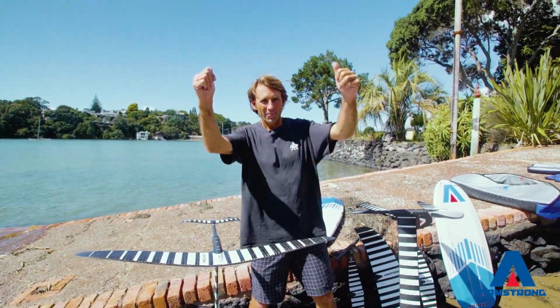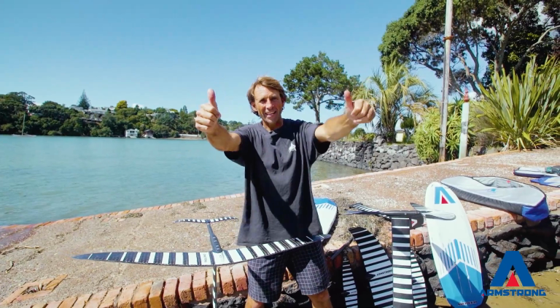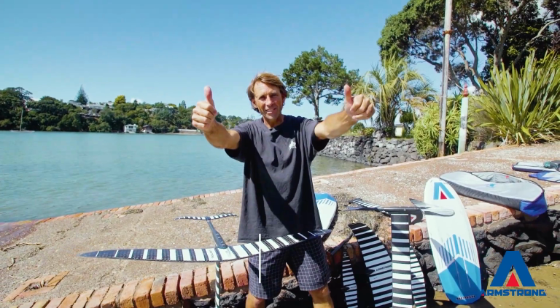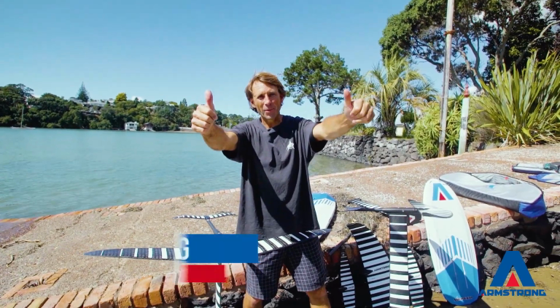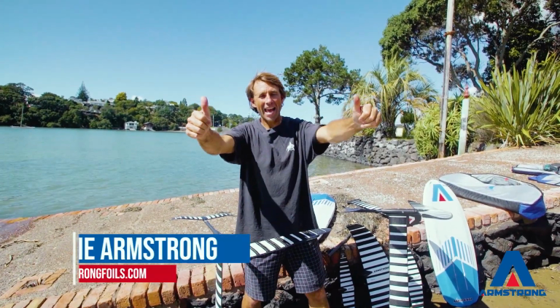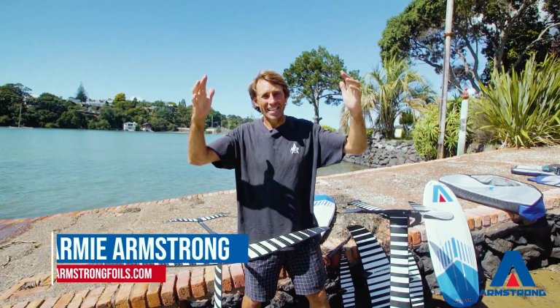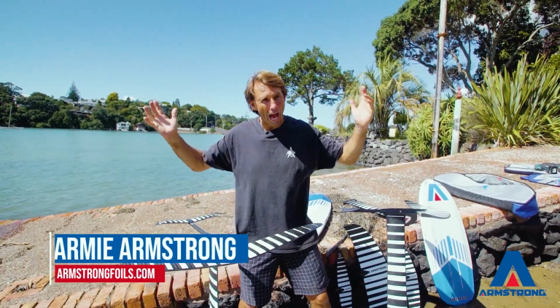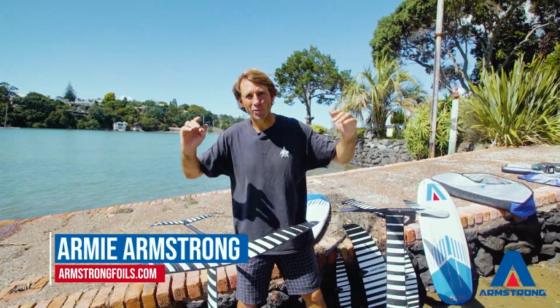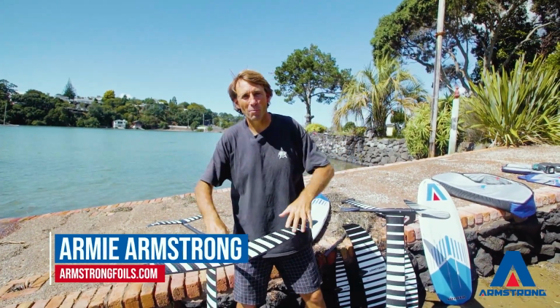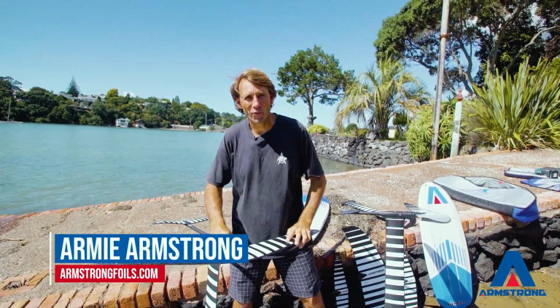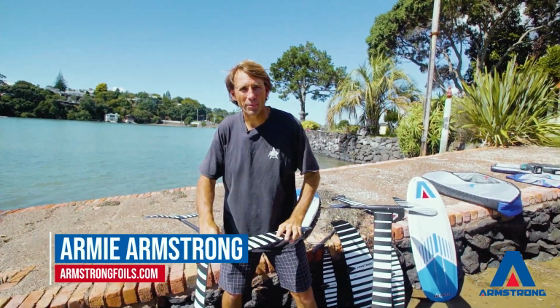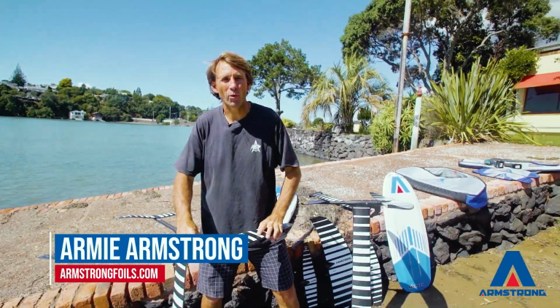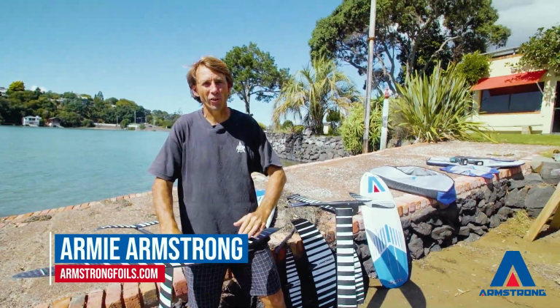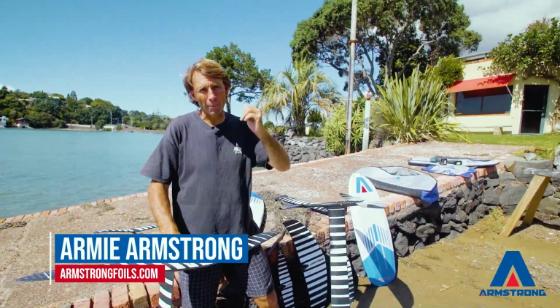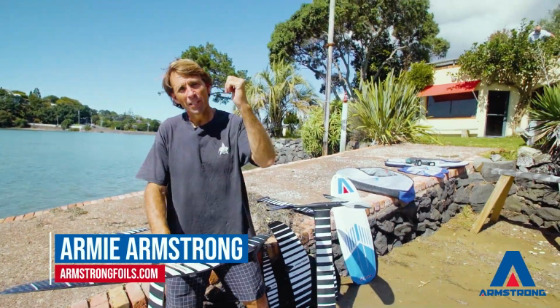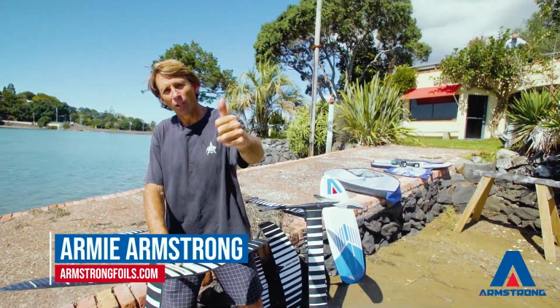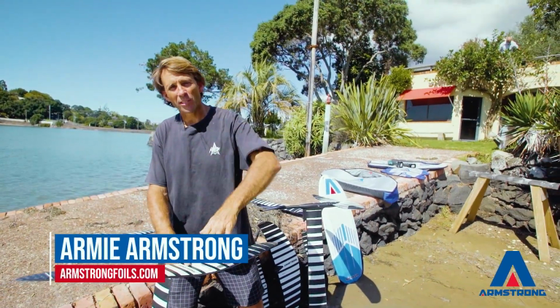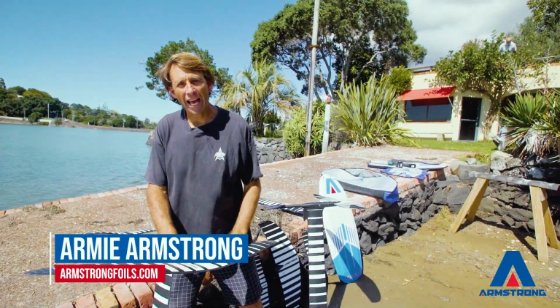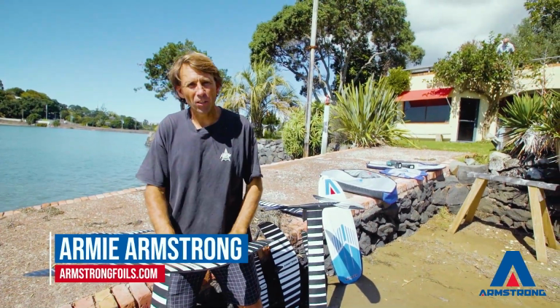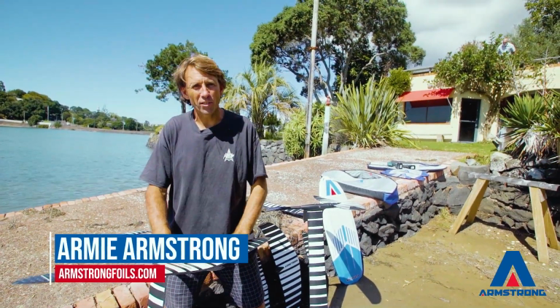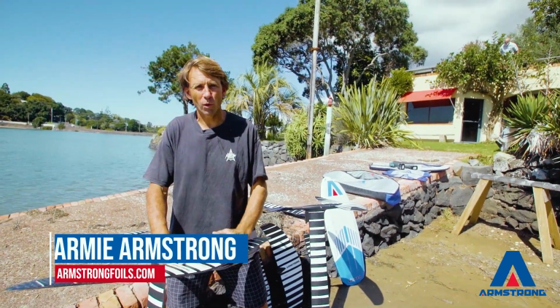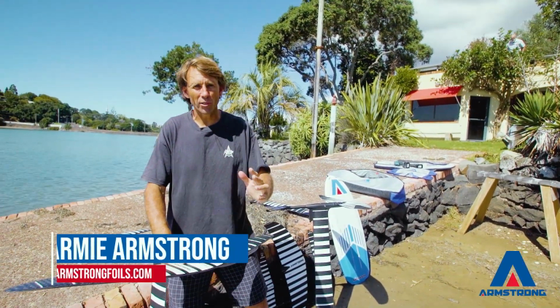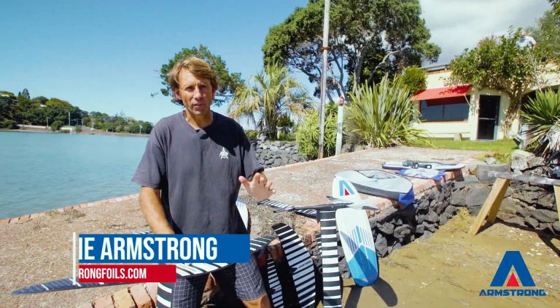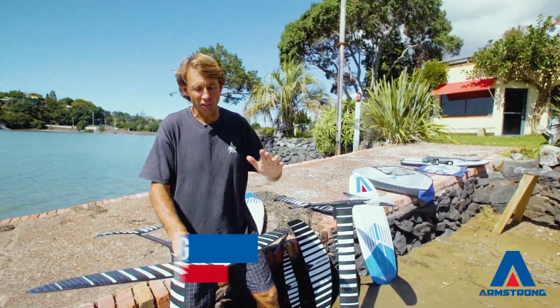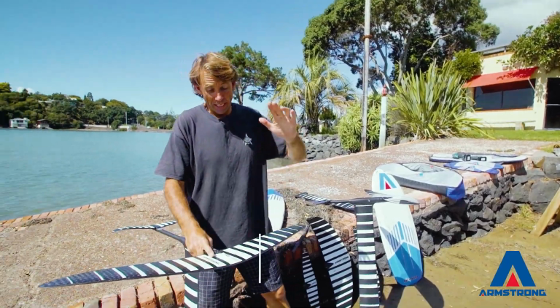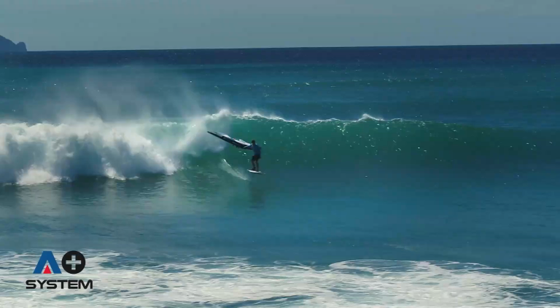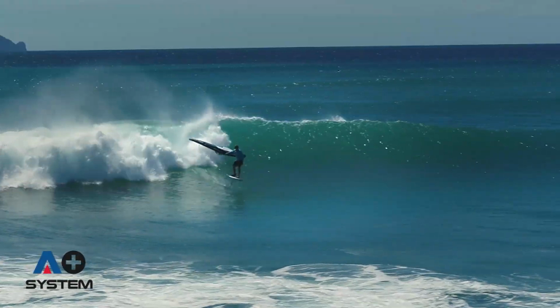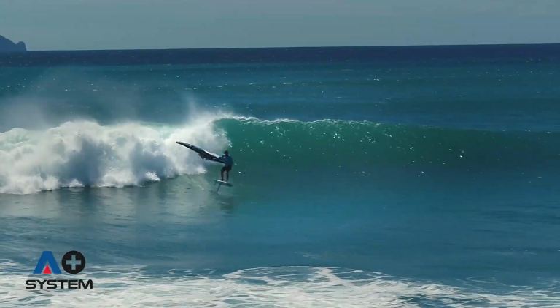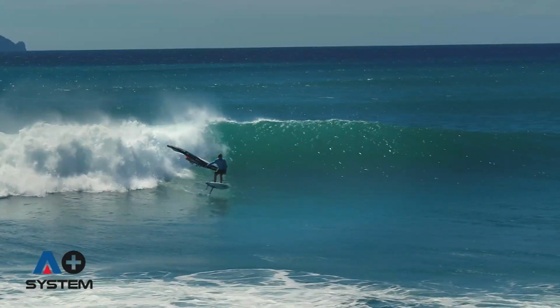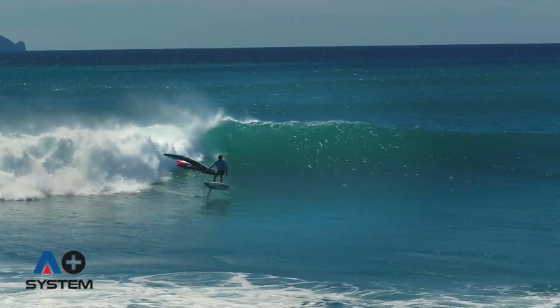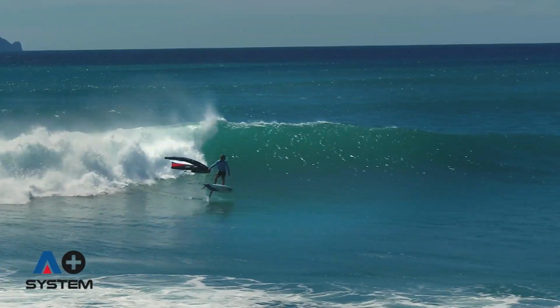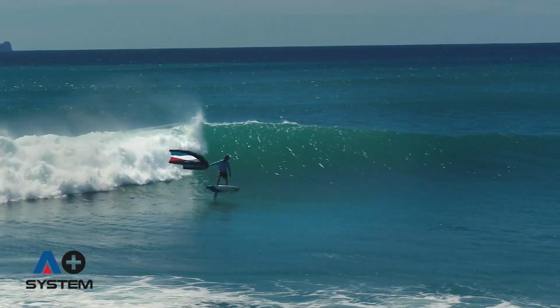Hey guys, here we are at the Armstrong Boat Ramp. It's where I grew up, learned to sail, learned to swim, learned to fish and made my first foil.